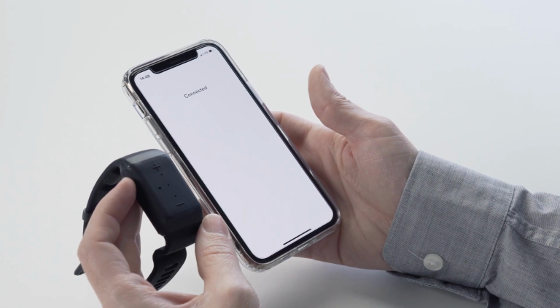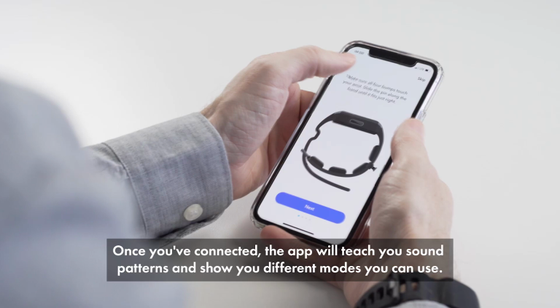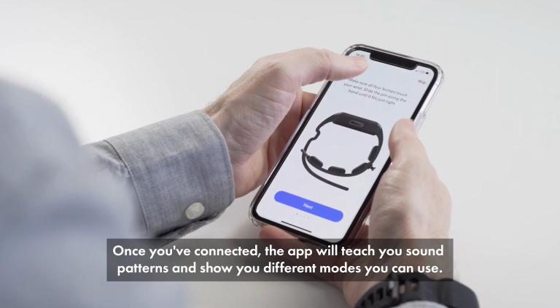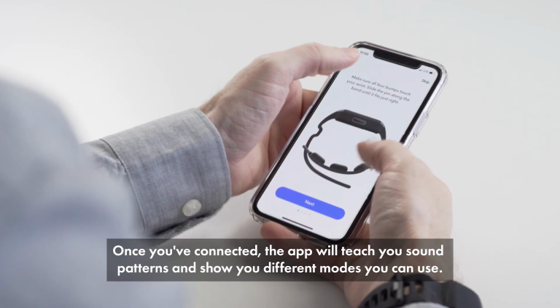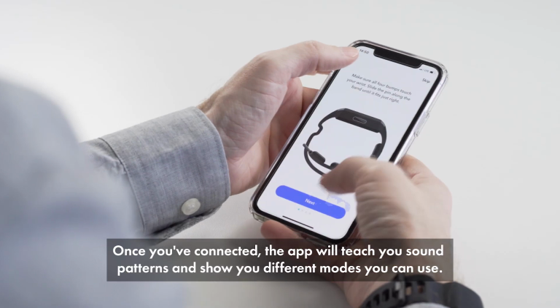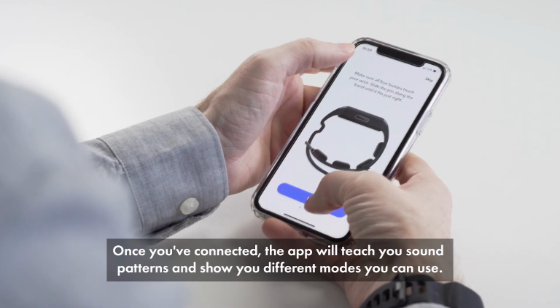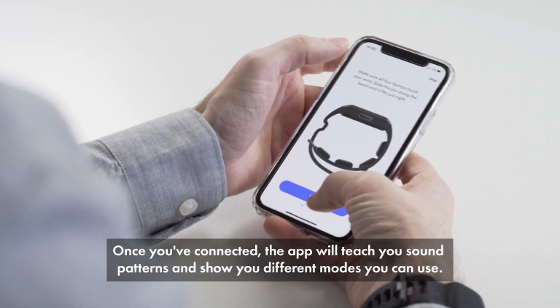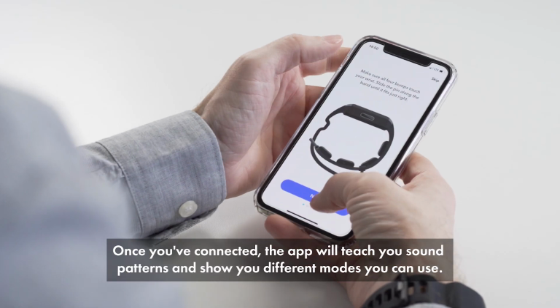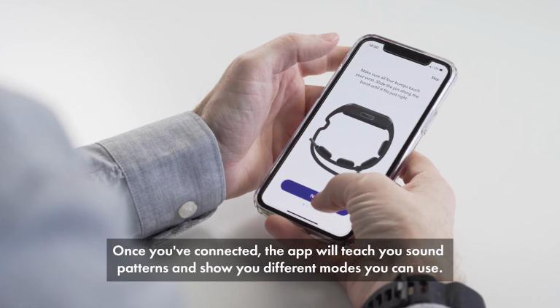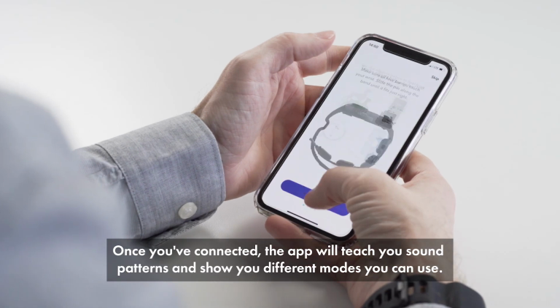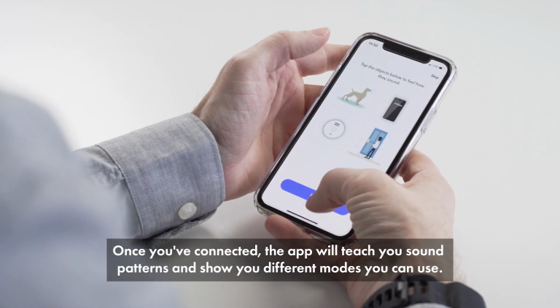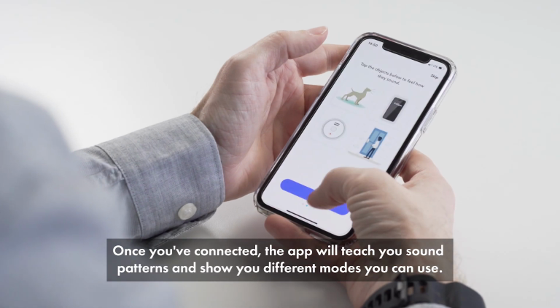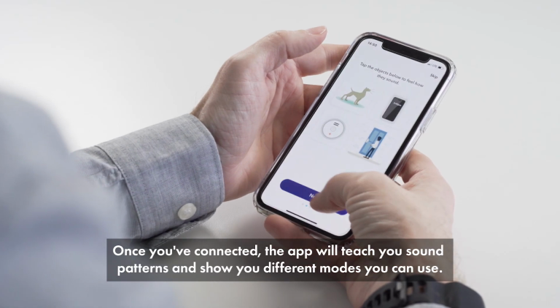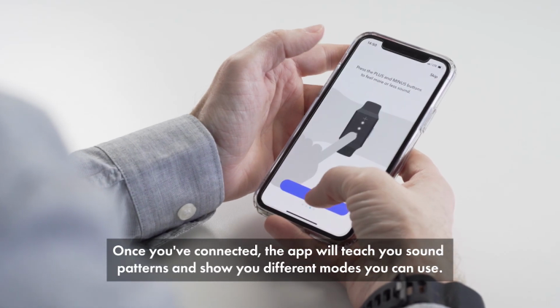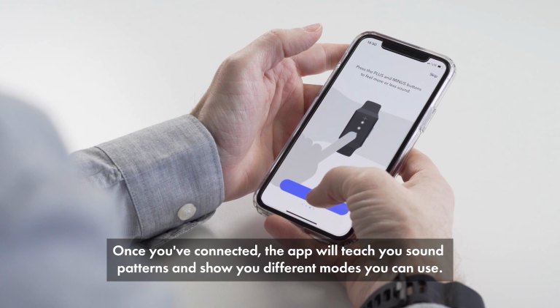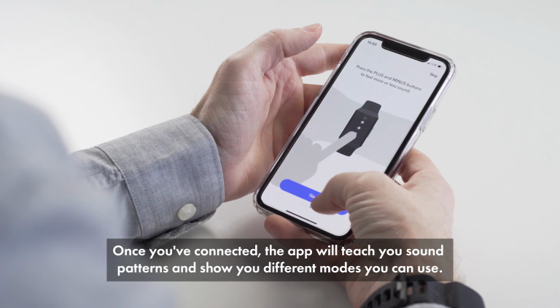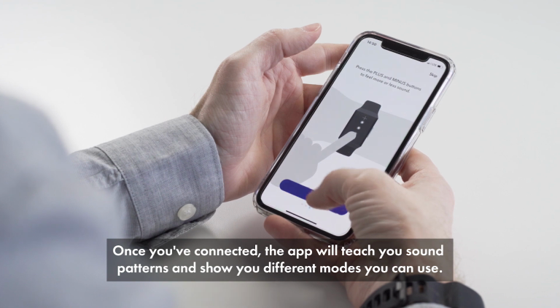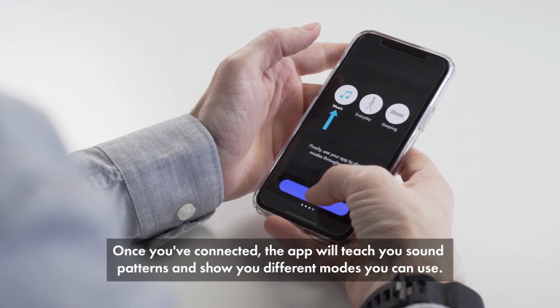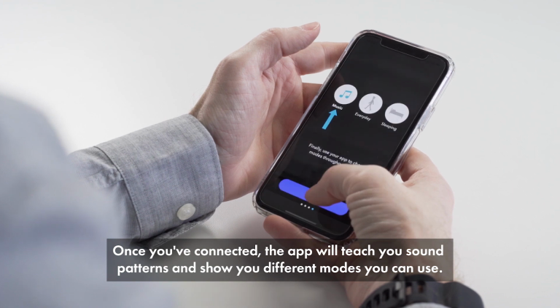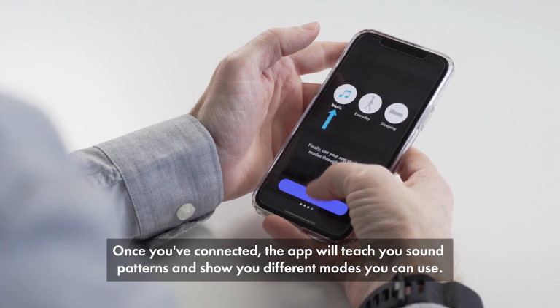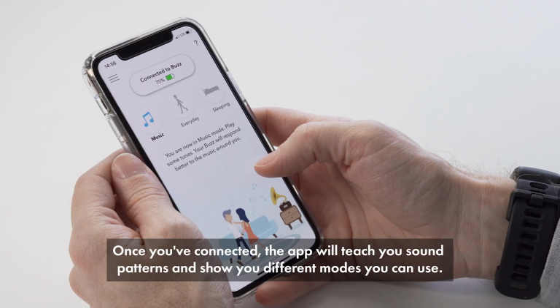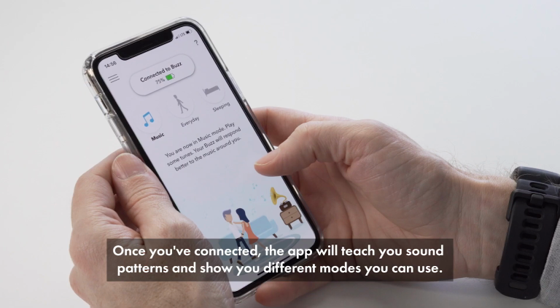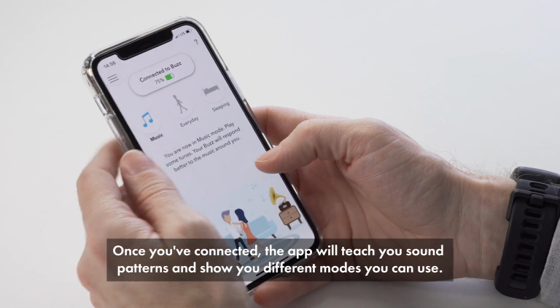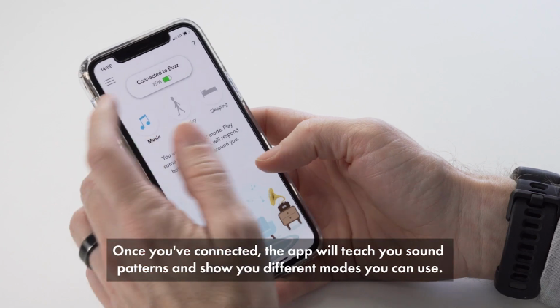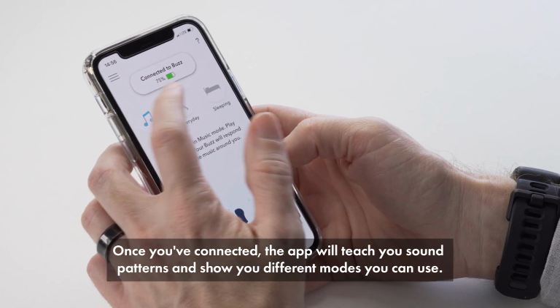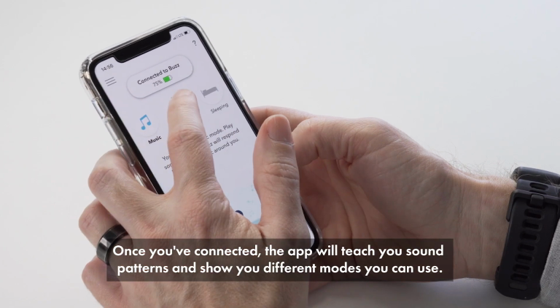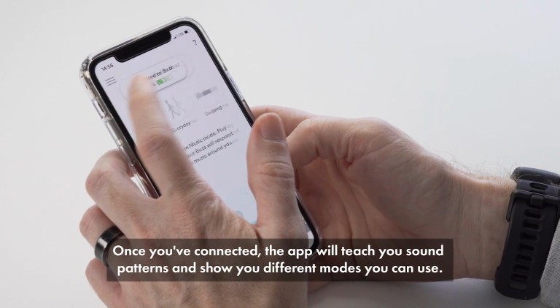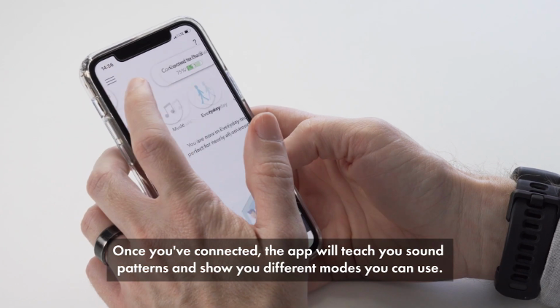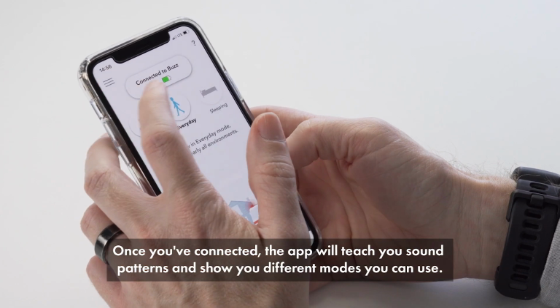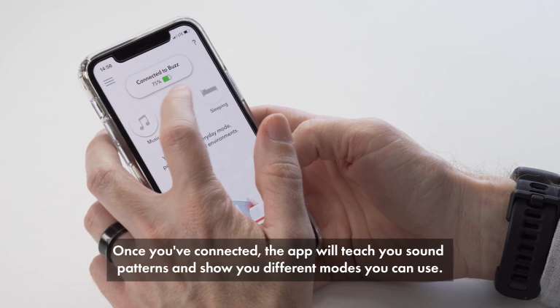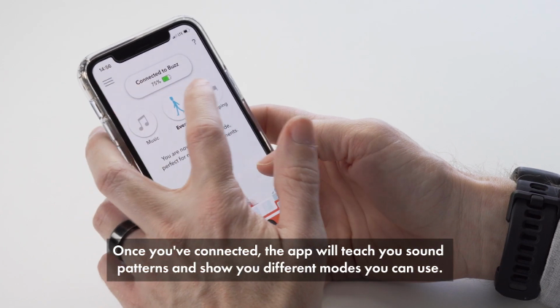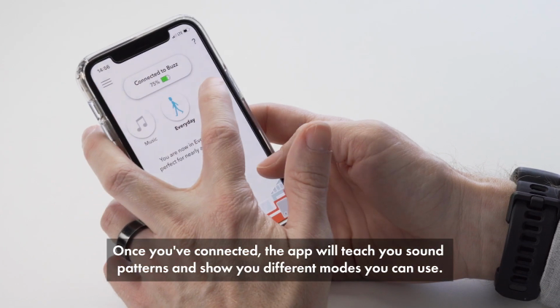Once you've connected, the app will teach you sound patterns and show you different modes you can use.